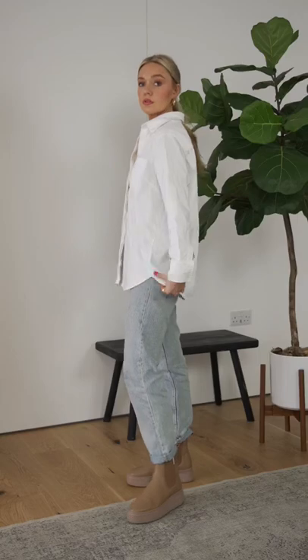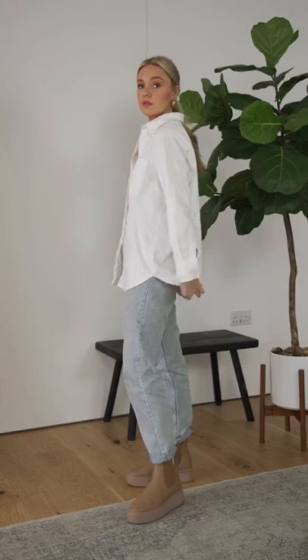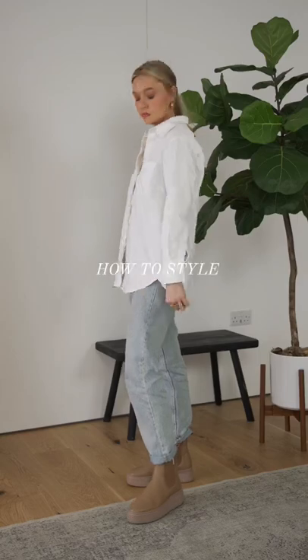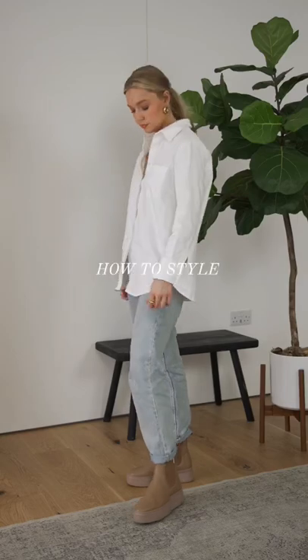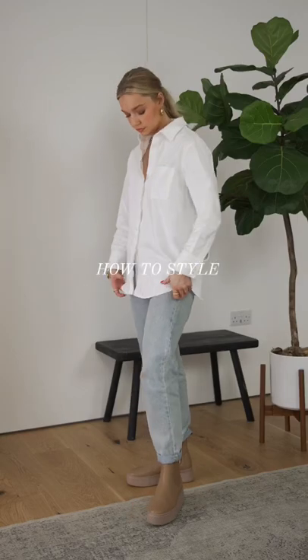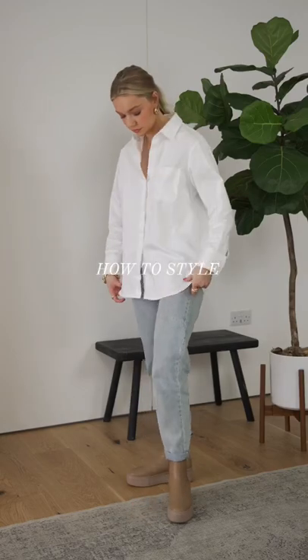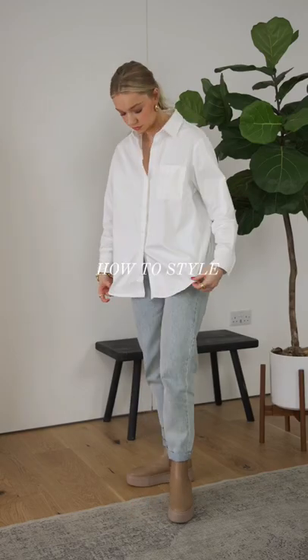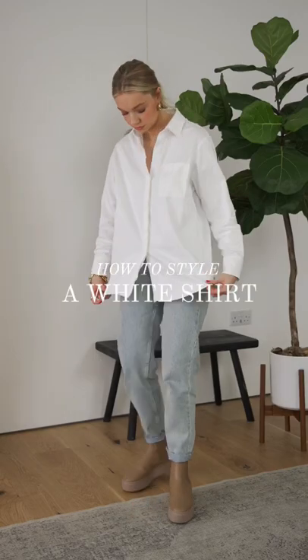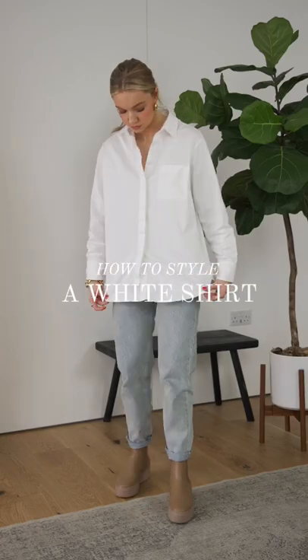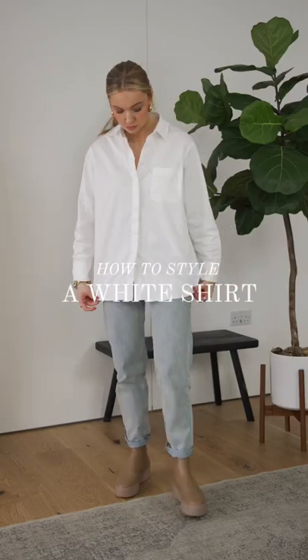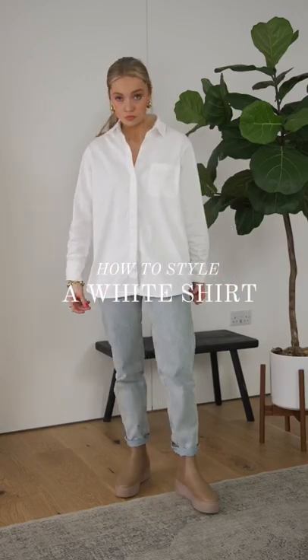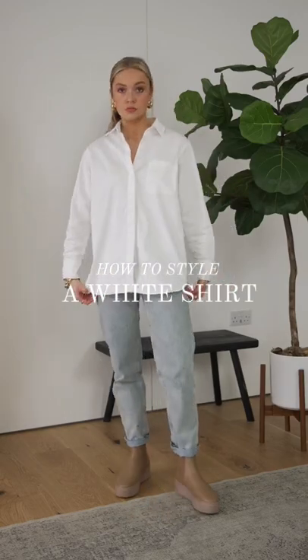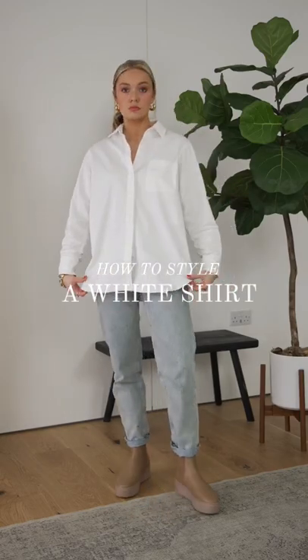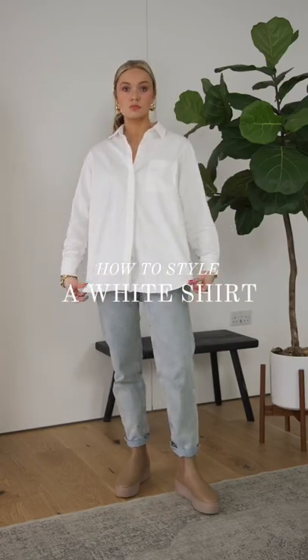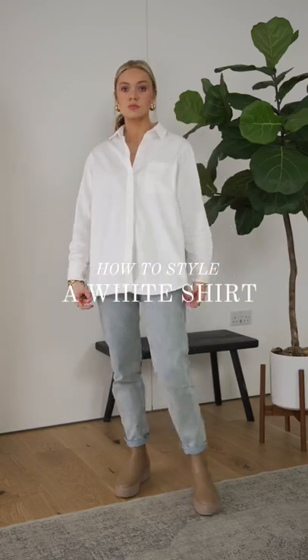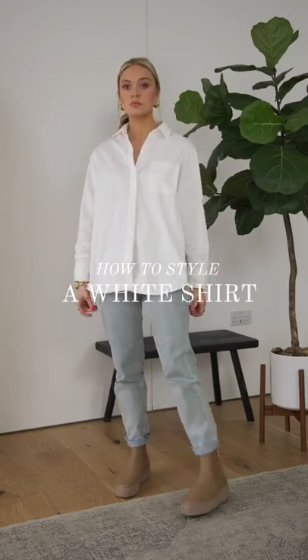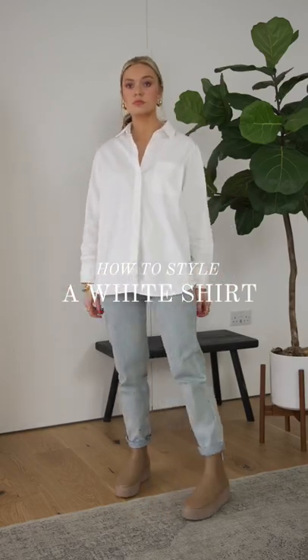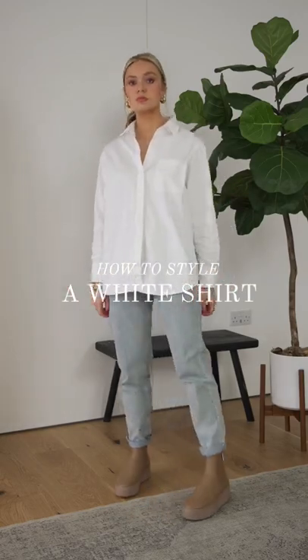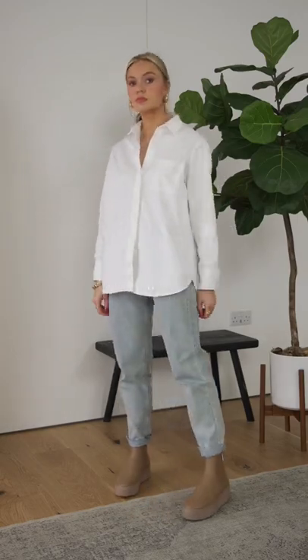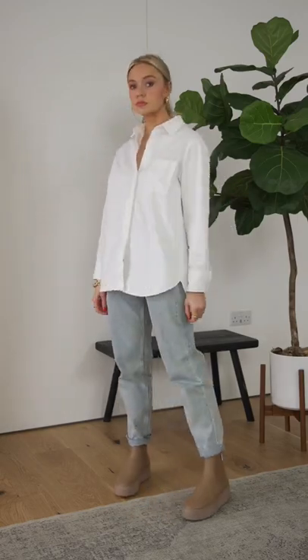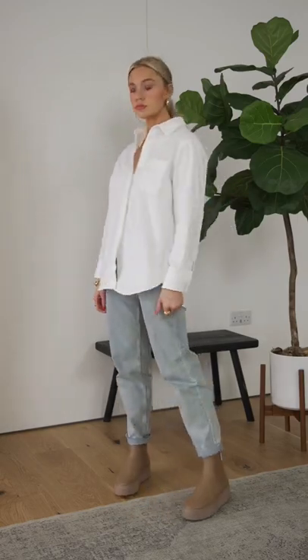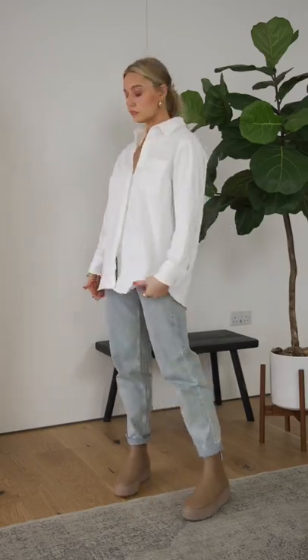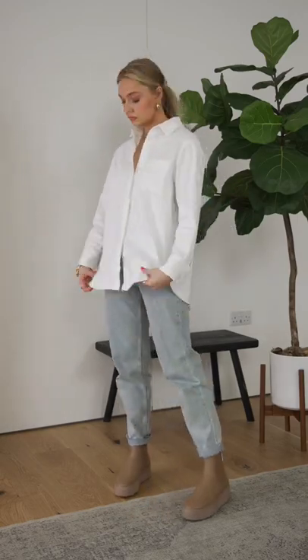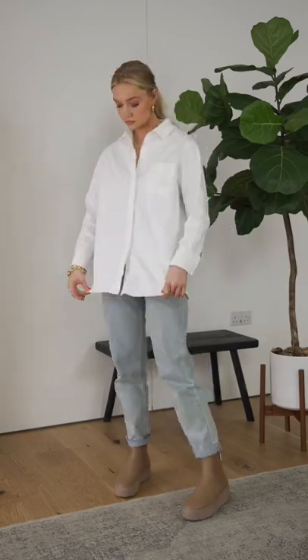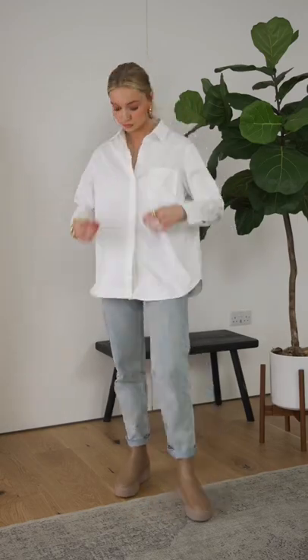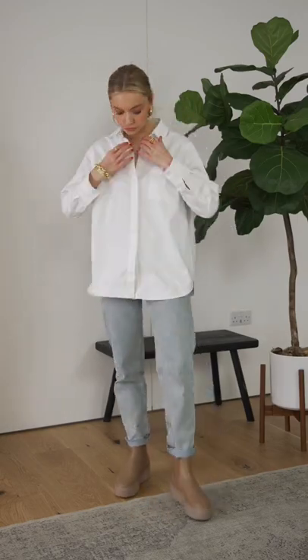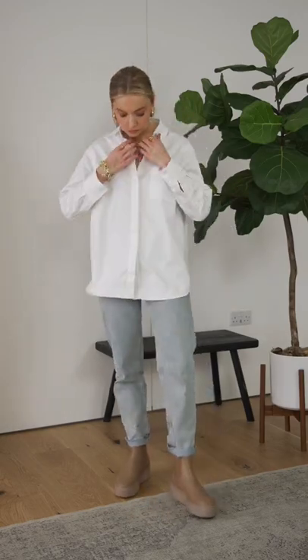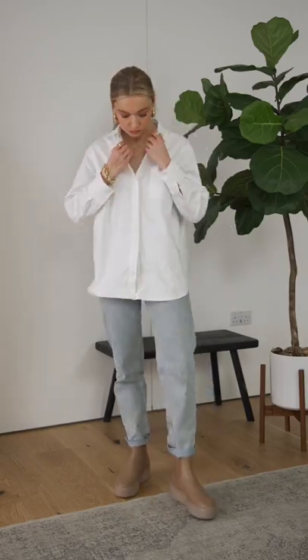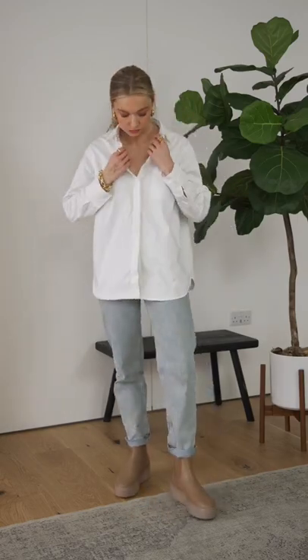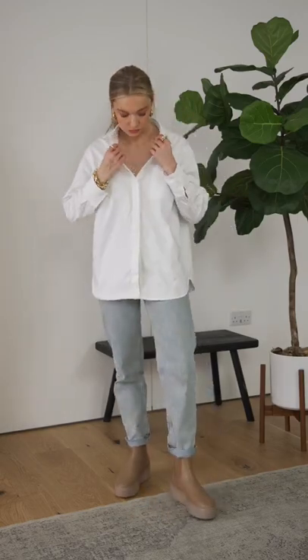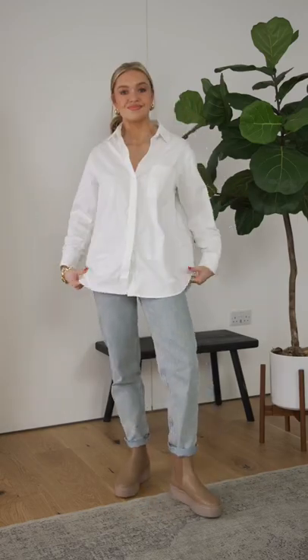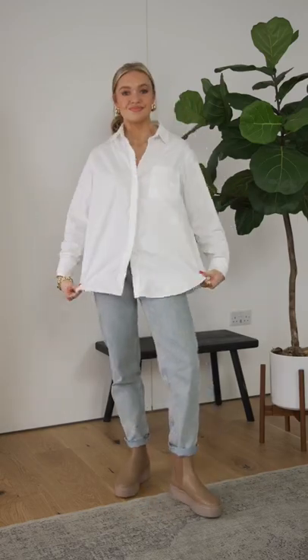How to style a white shirt in winter. Don't neglect a classic white shirt in the colder months.